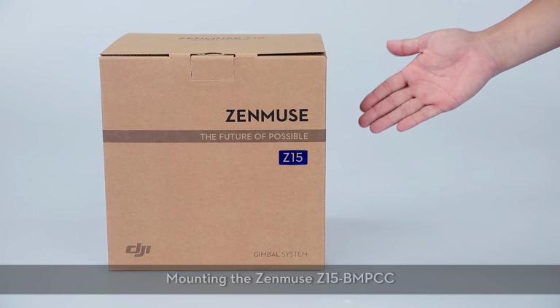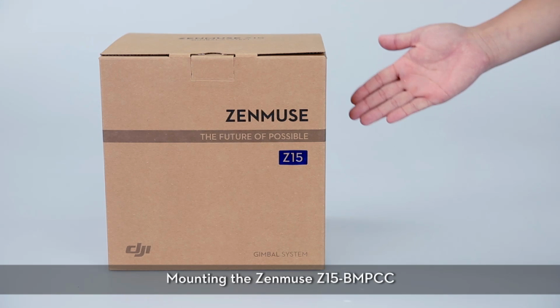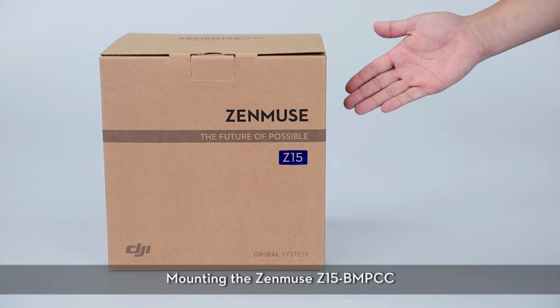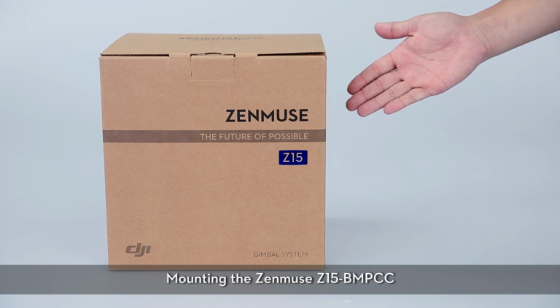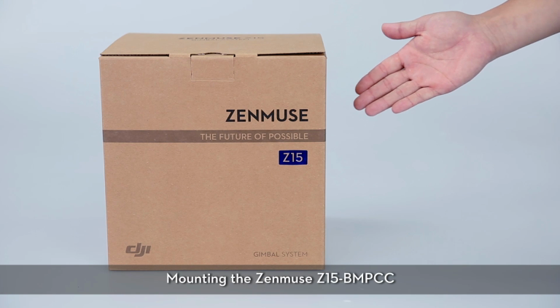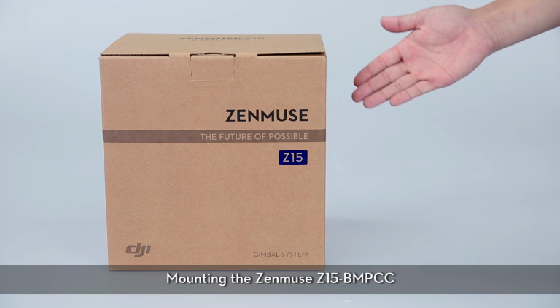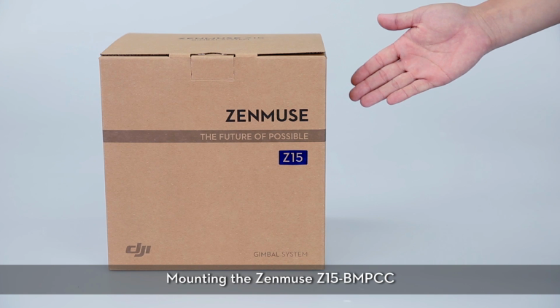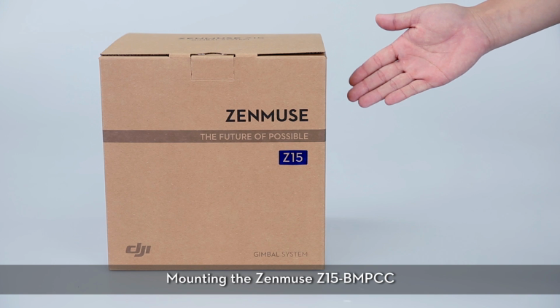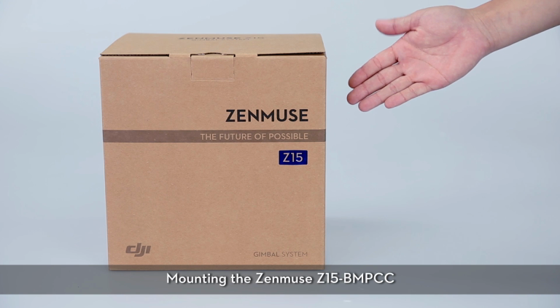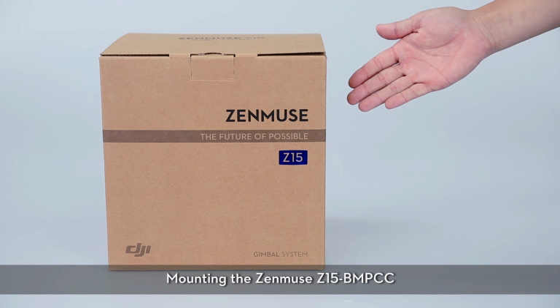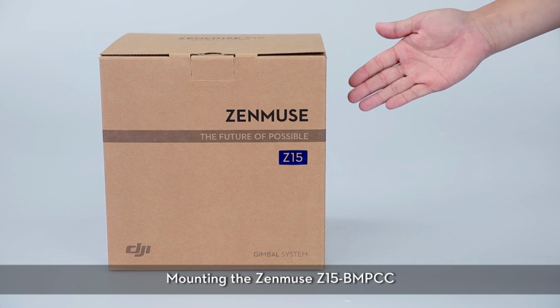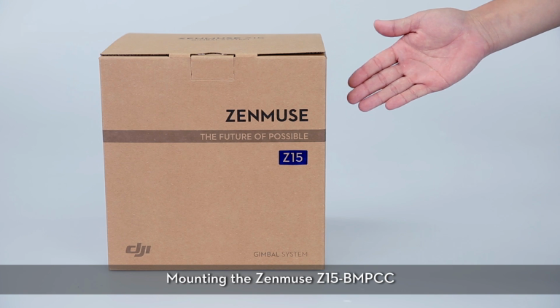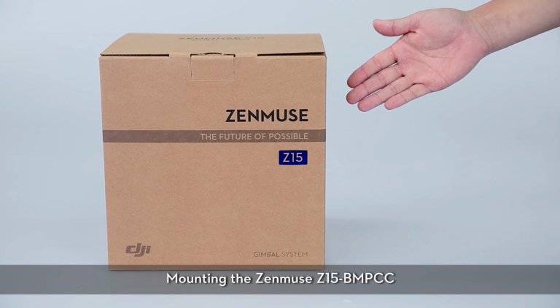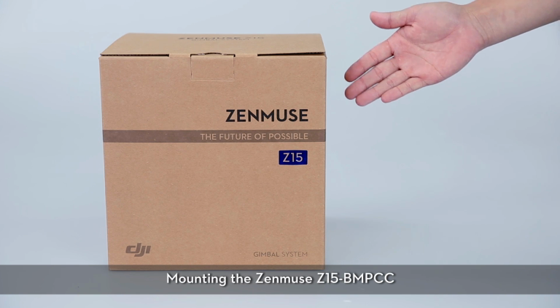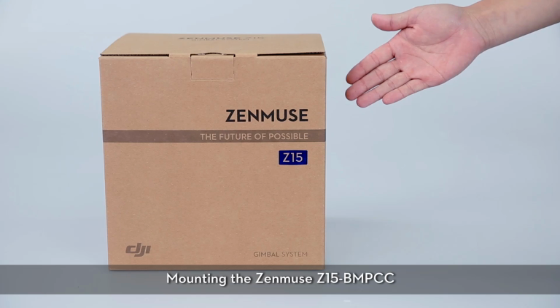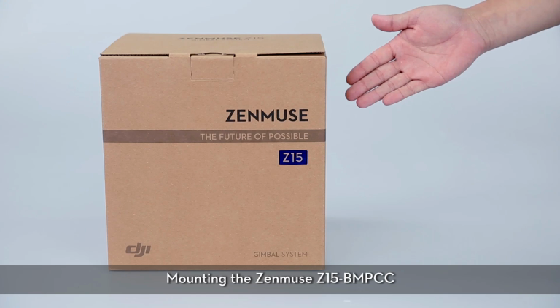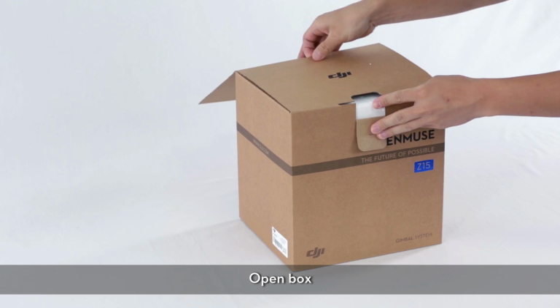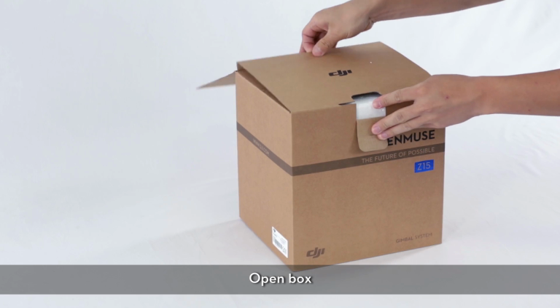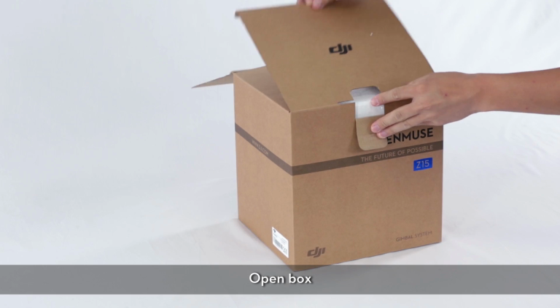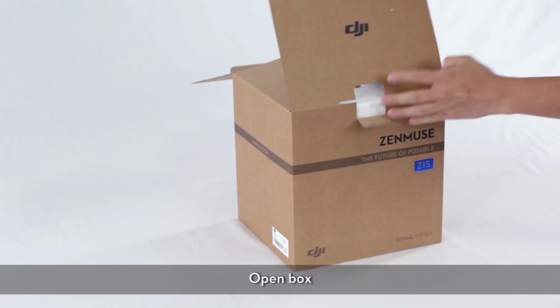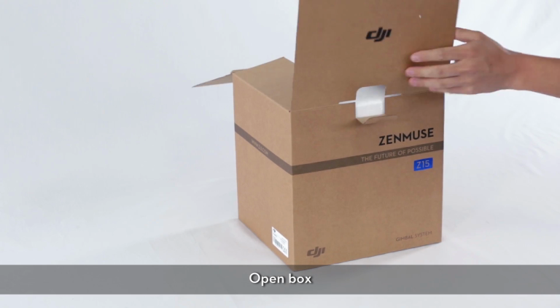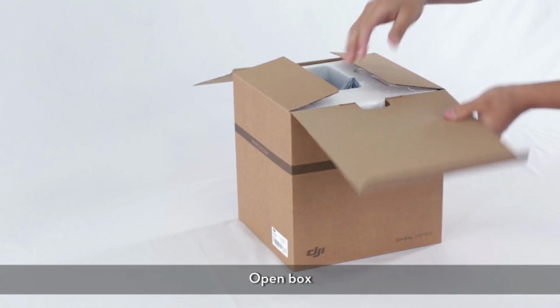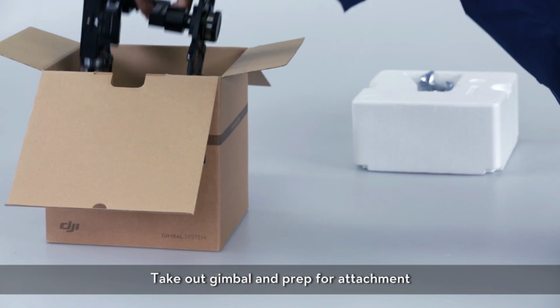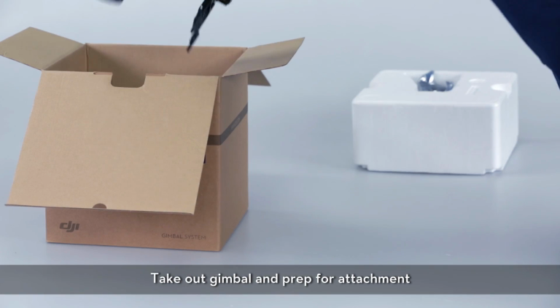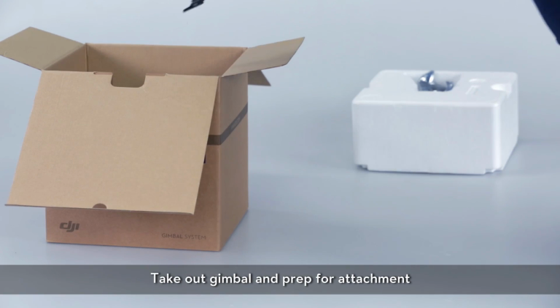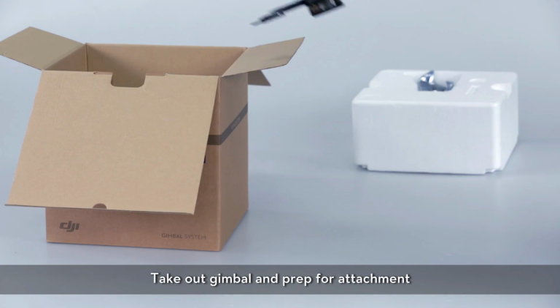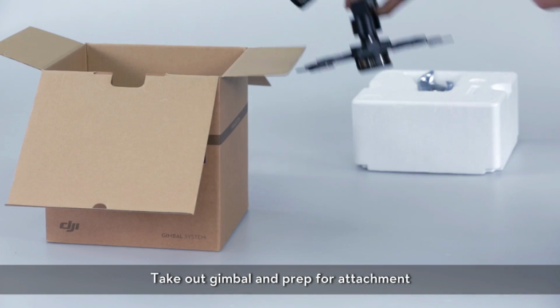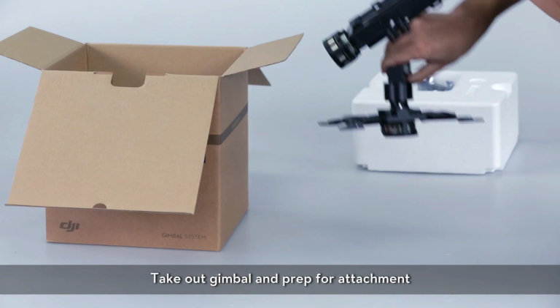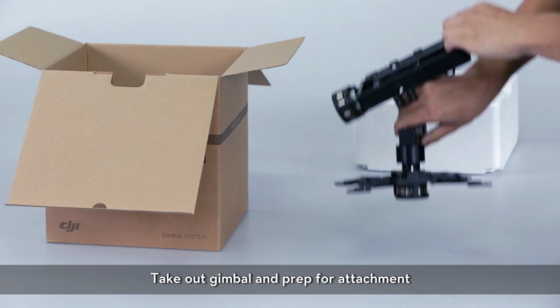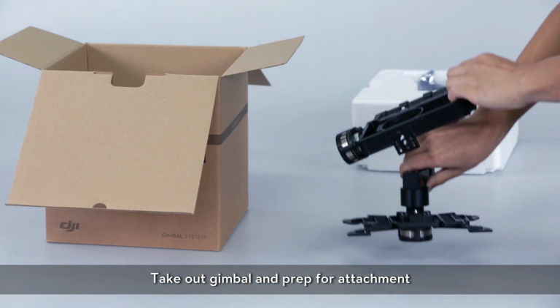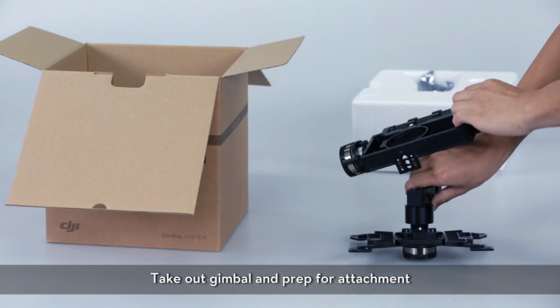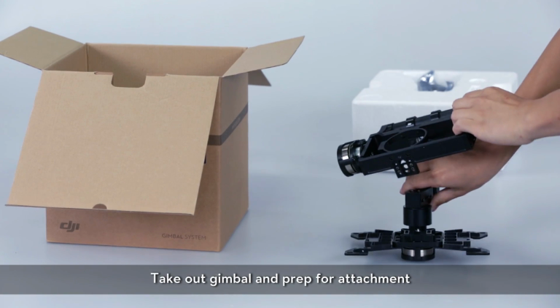Mounting the Zenmu Z15 BMPCC. Open the box, take out the gimbal, and prep it for attachment.